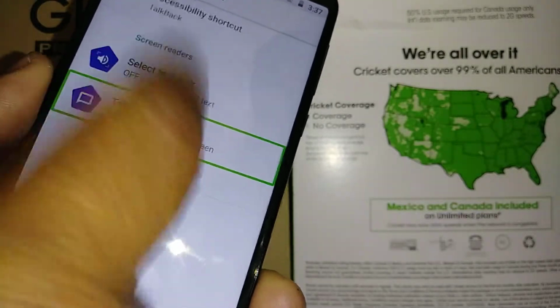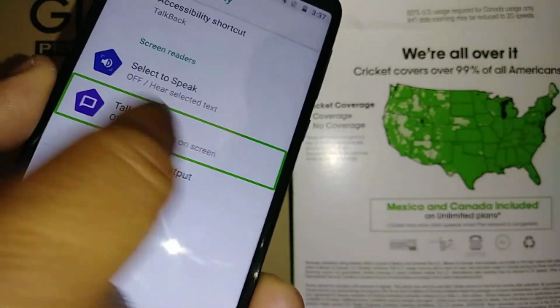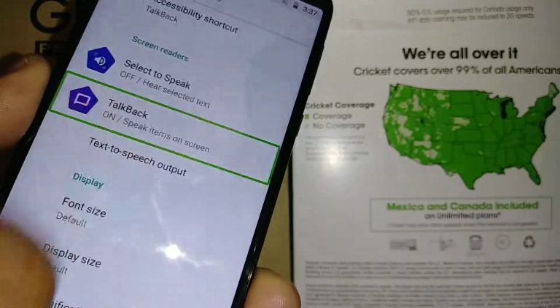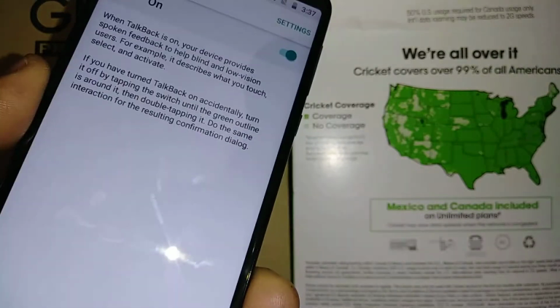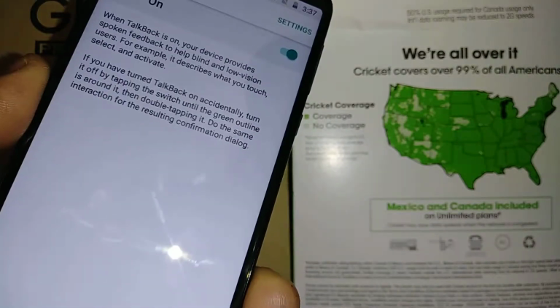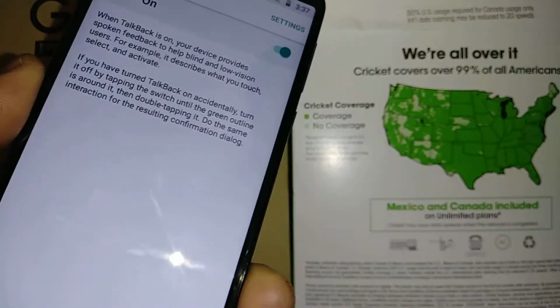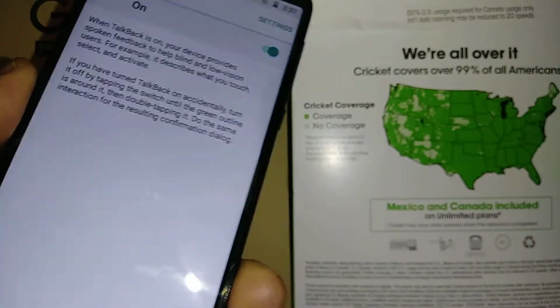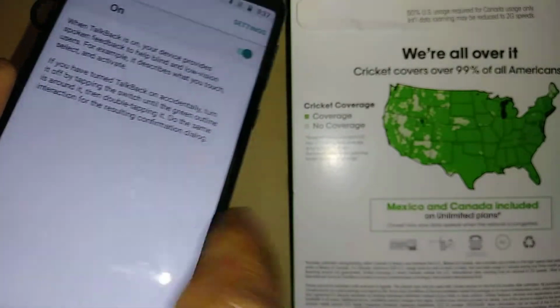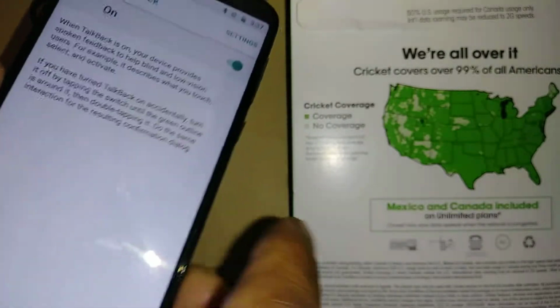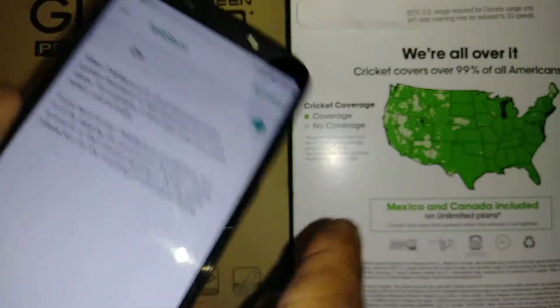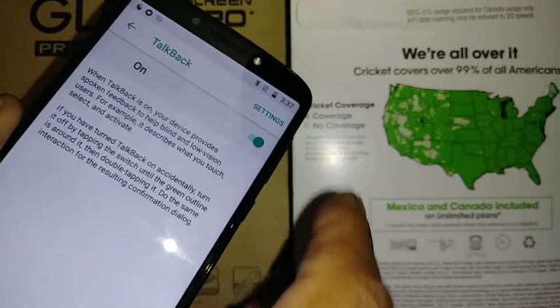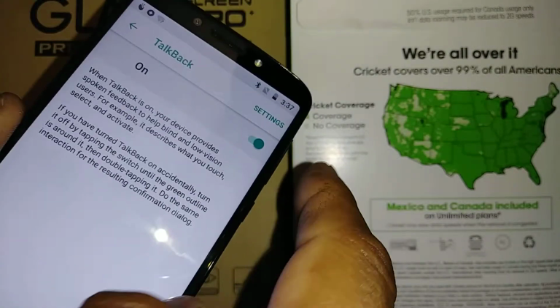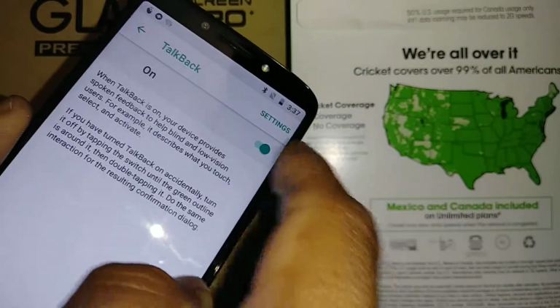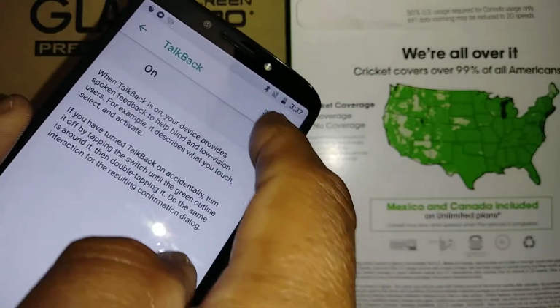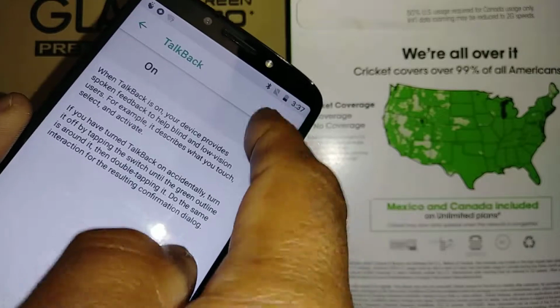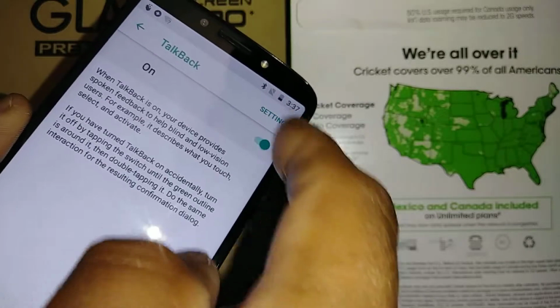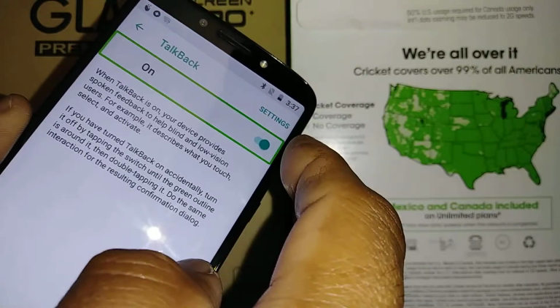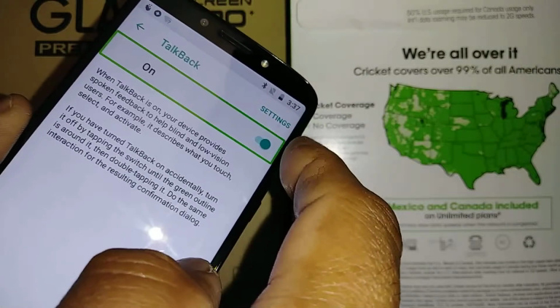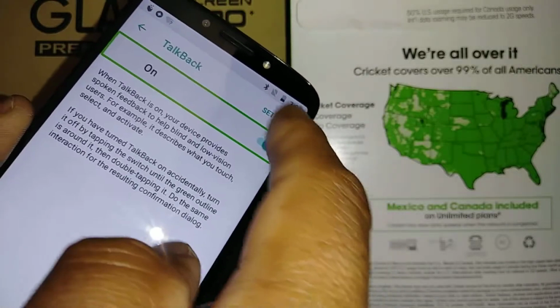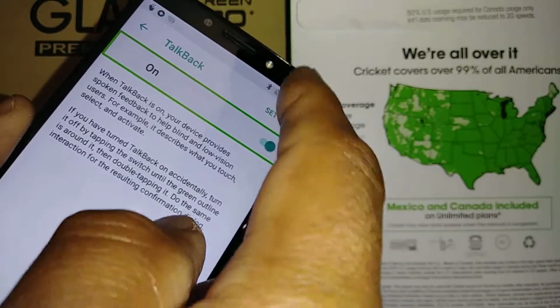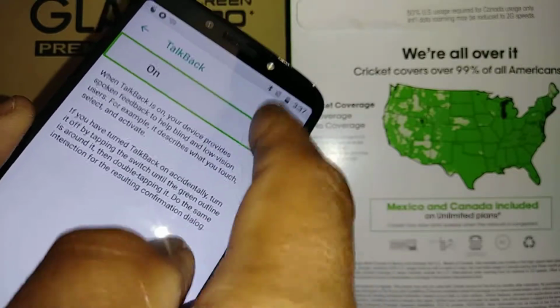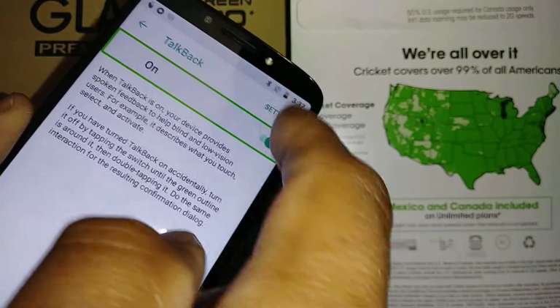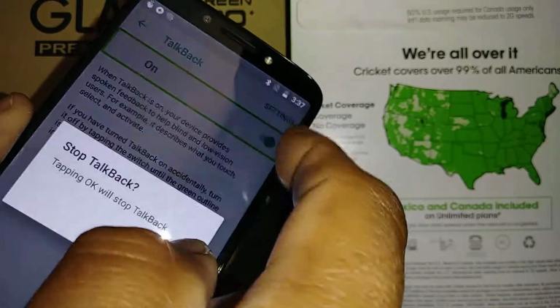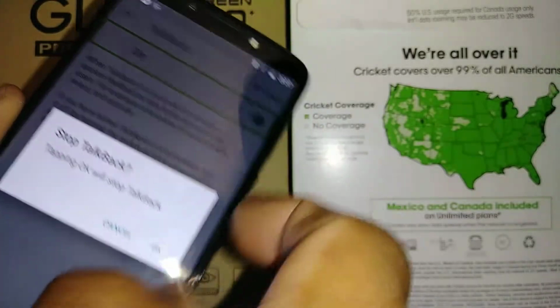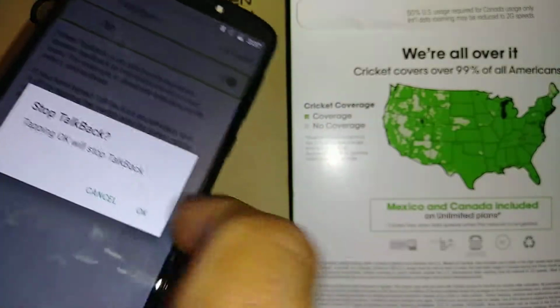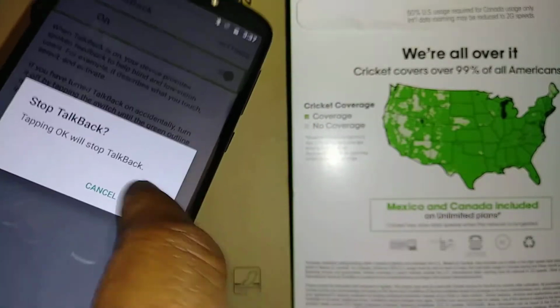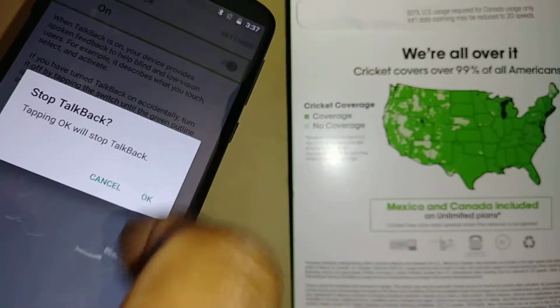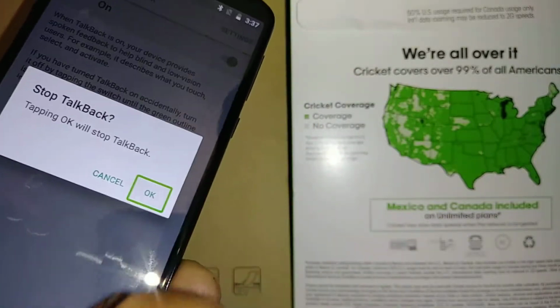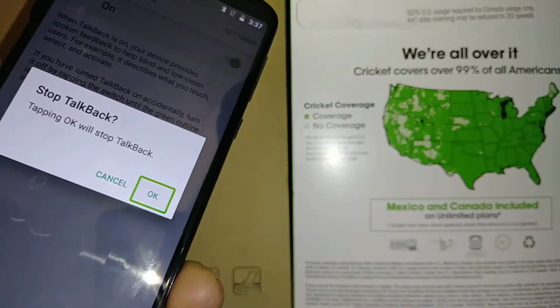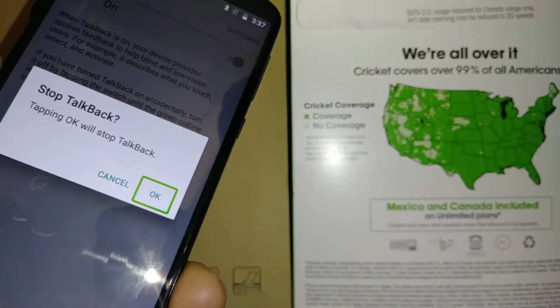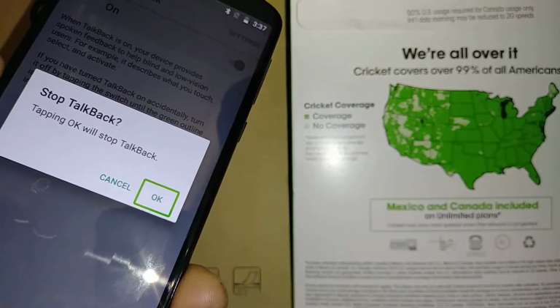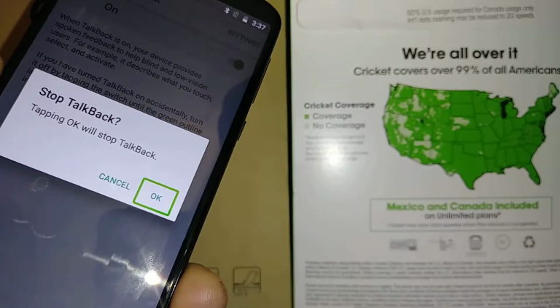Double tap TalkBack, then double tap on the left side toggle, and hit OK to disable.